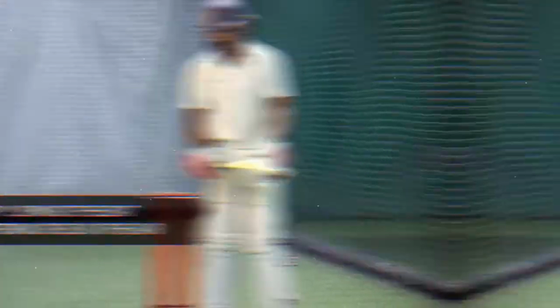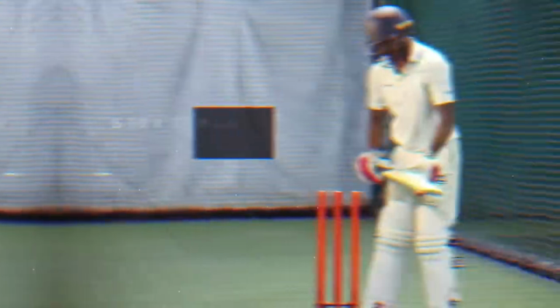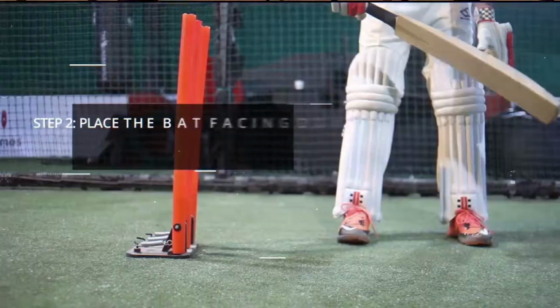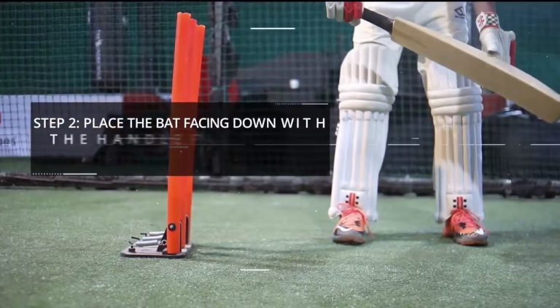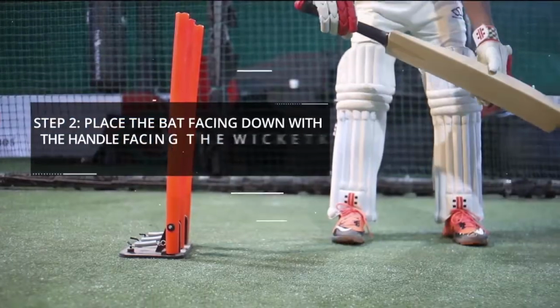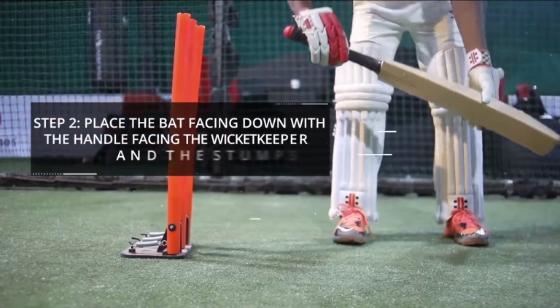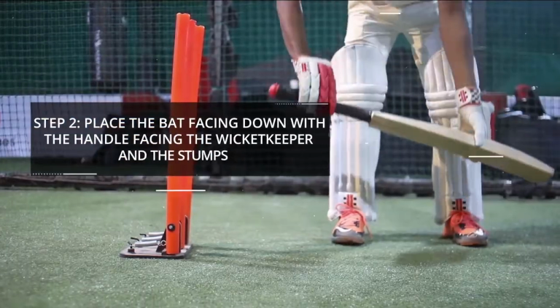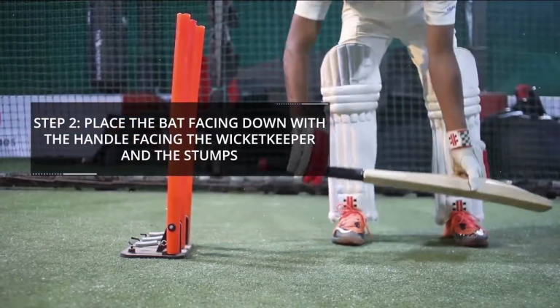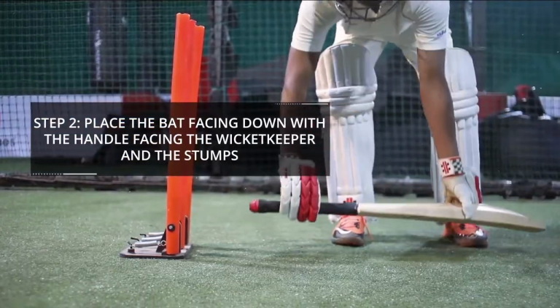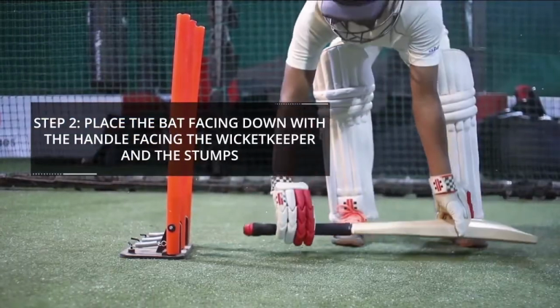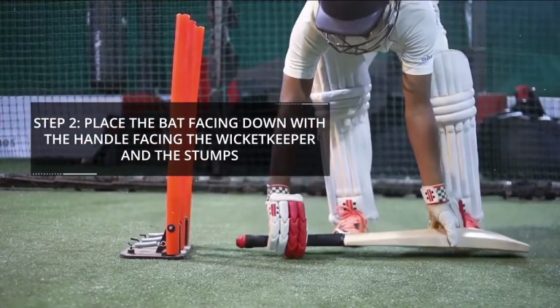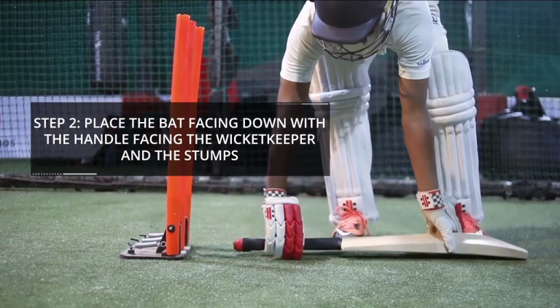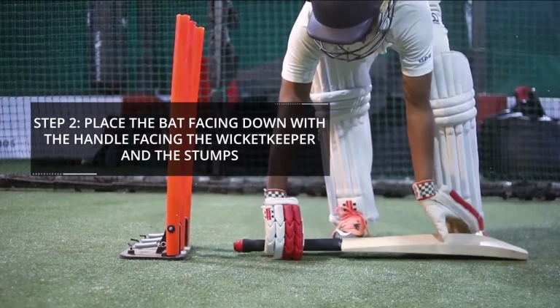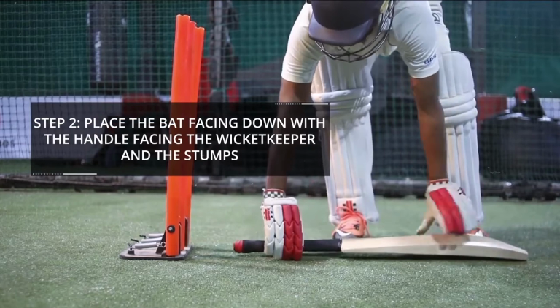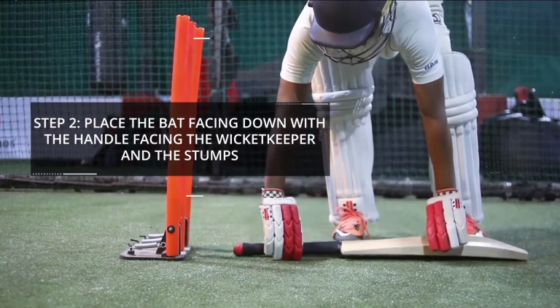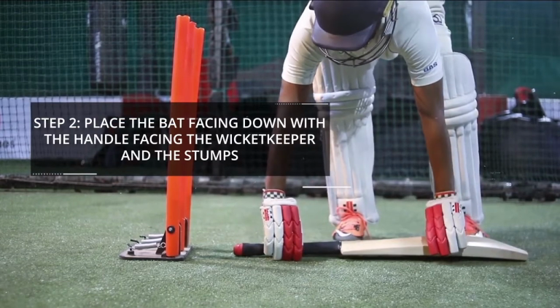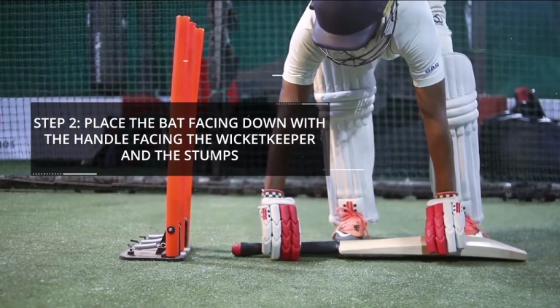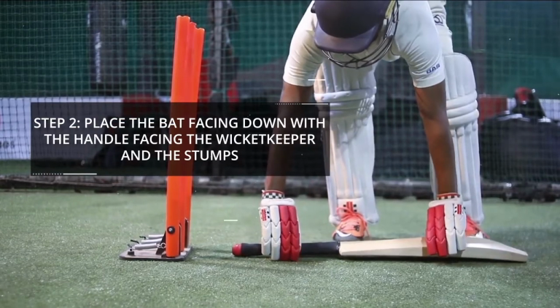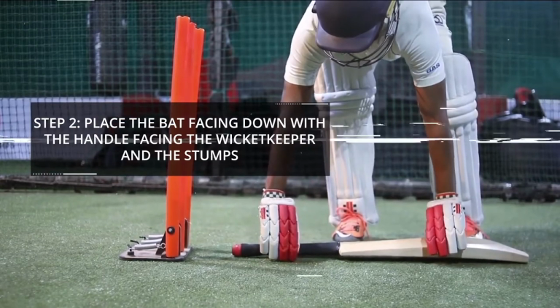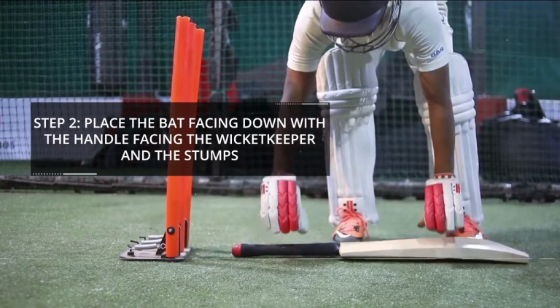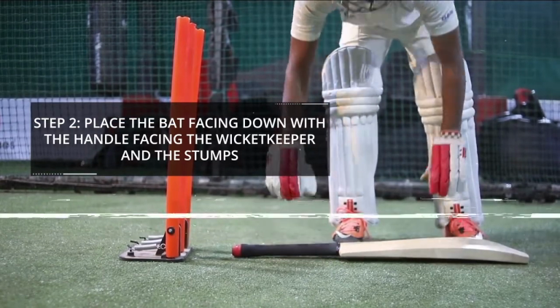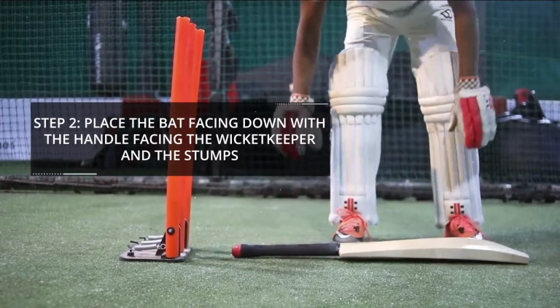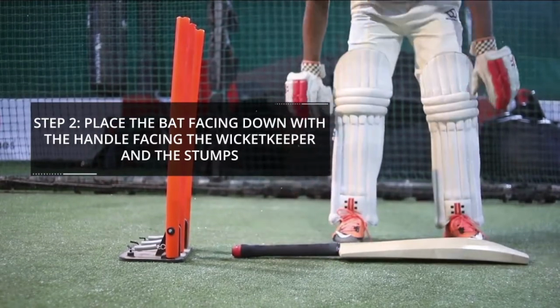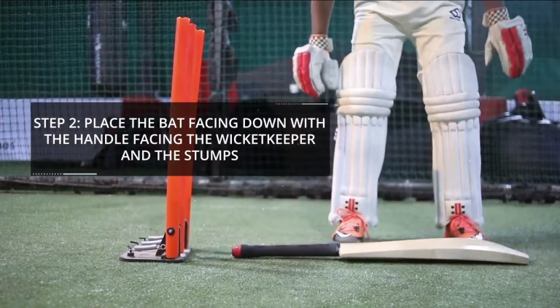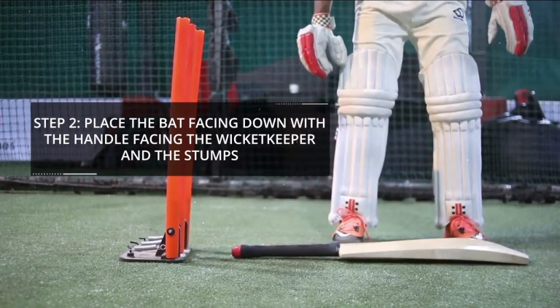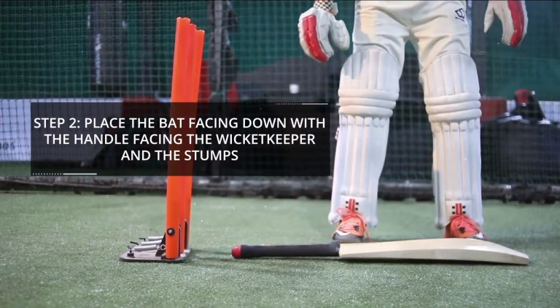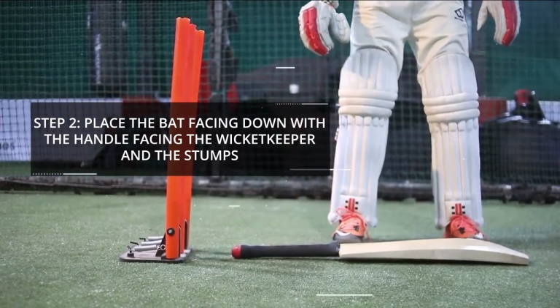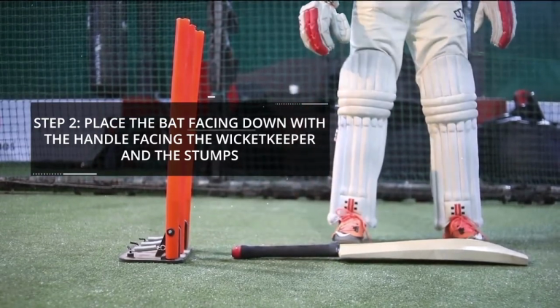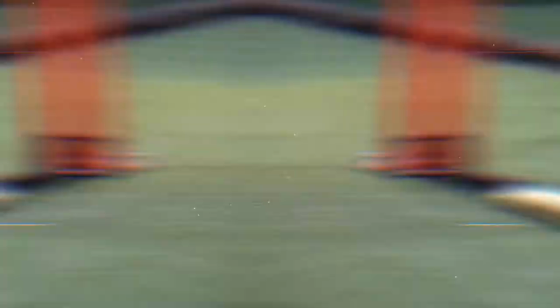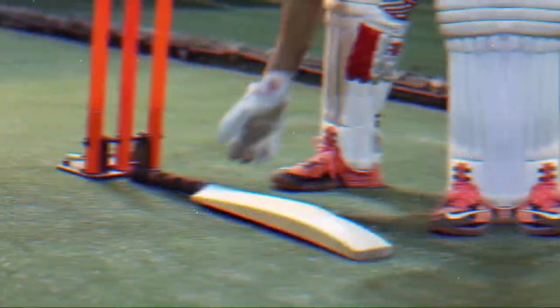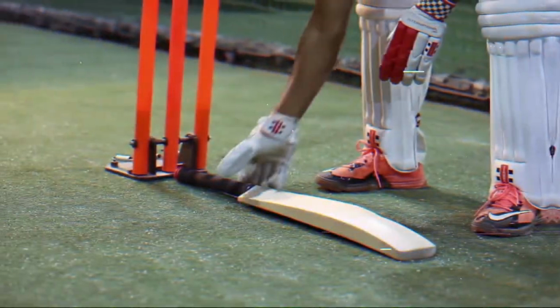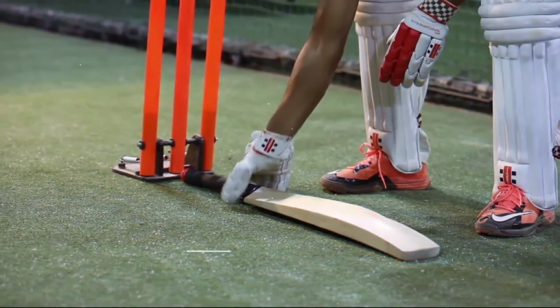Step 2: Place the bat facing down with the handle facing the wicket keeper and the stumps.